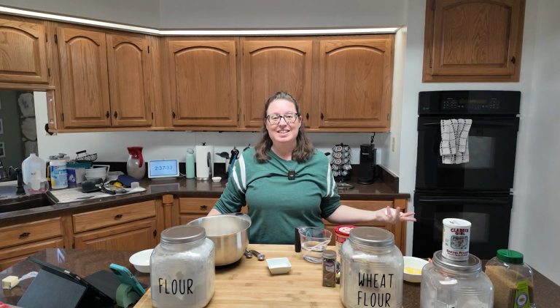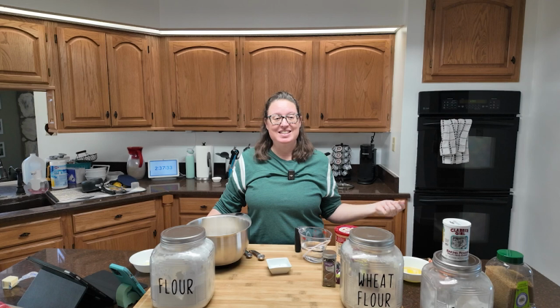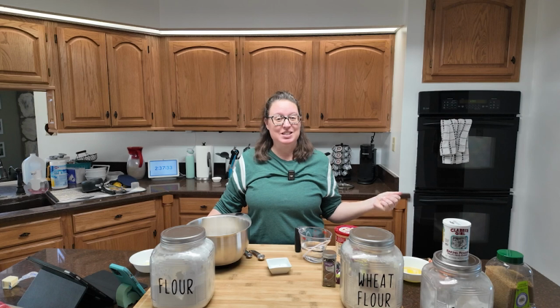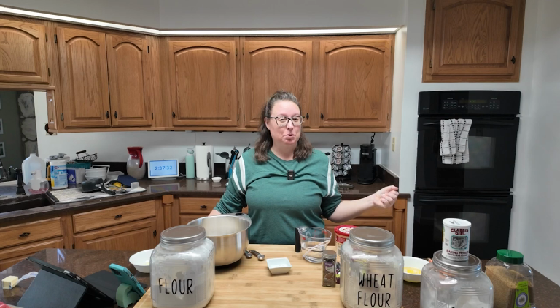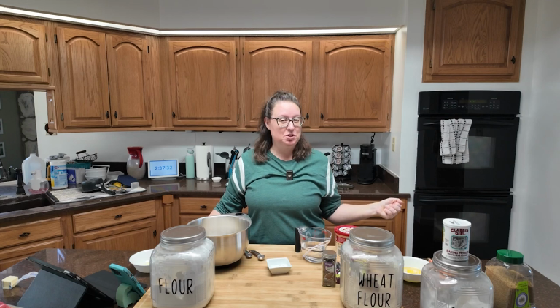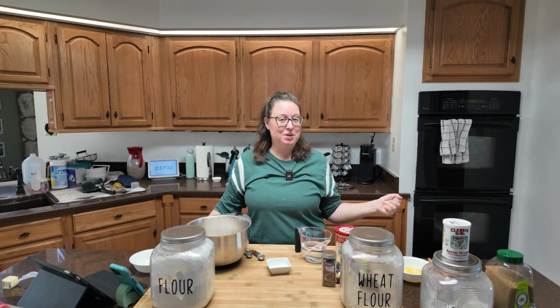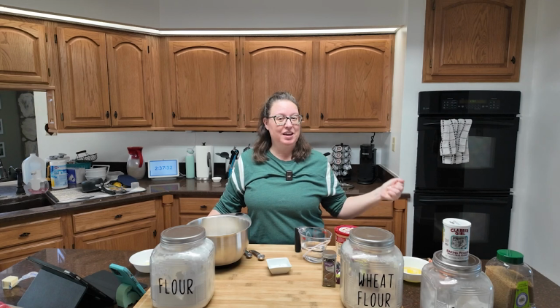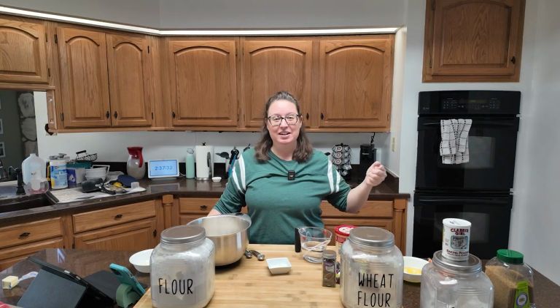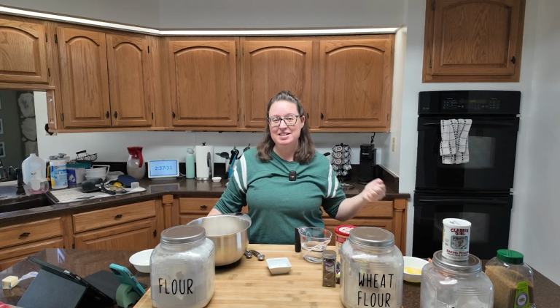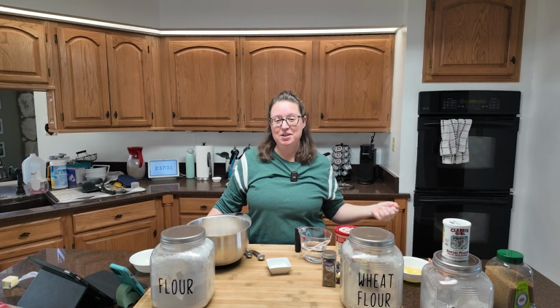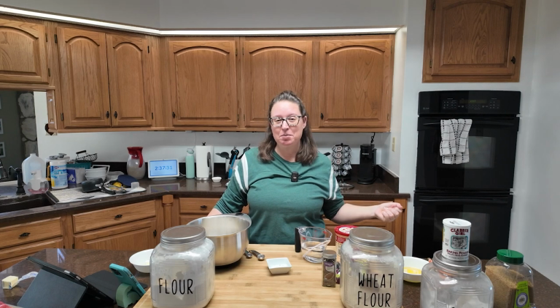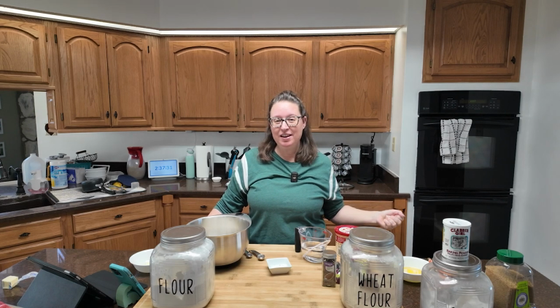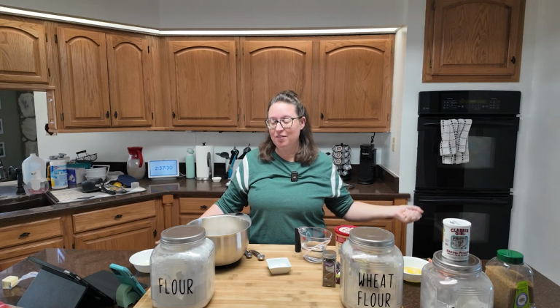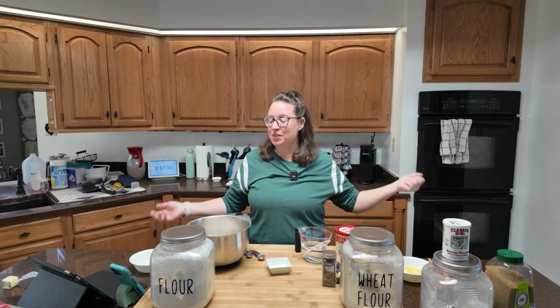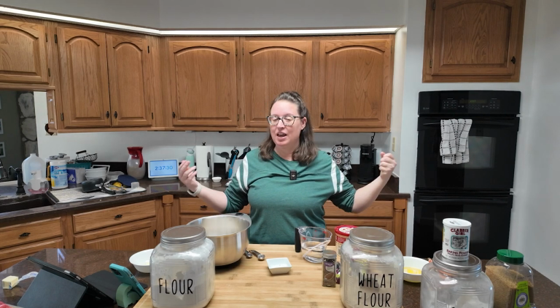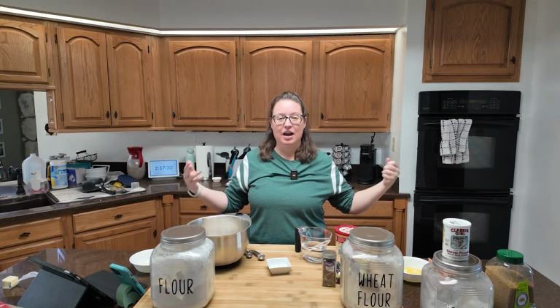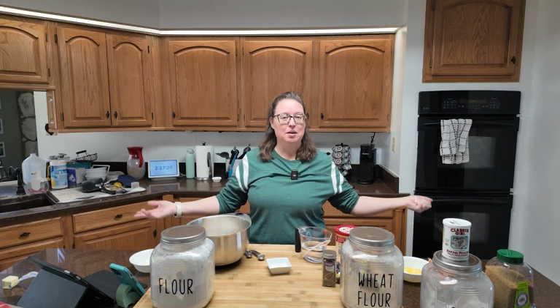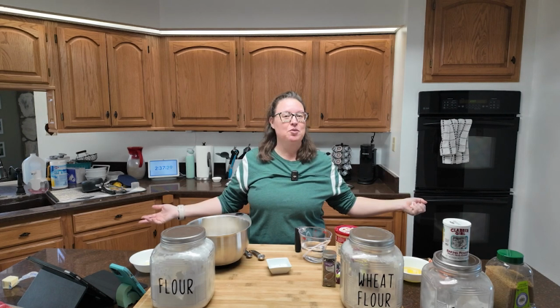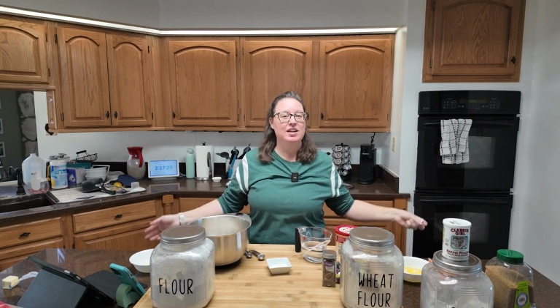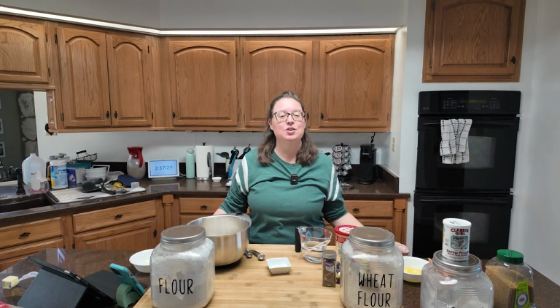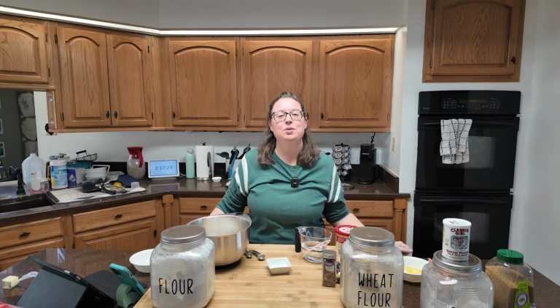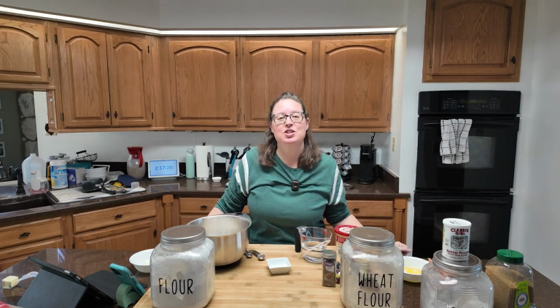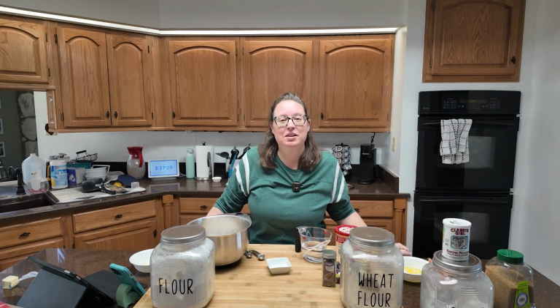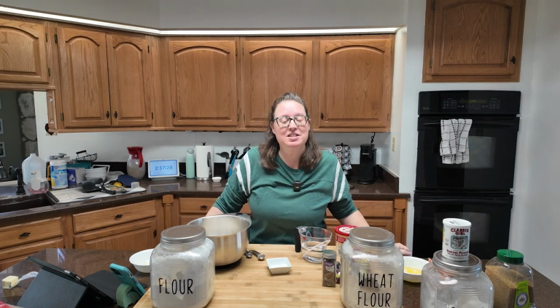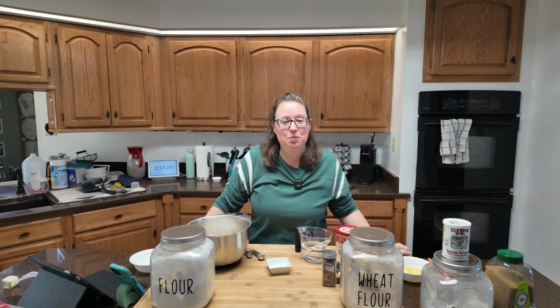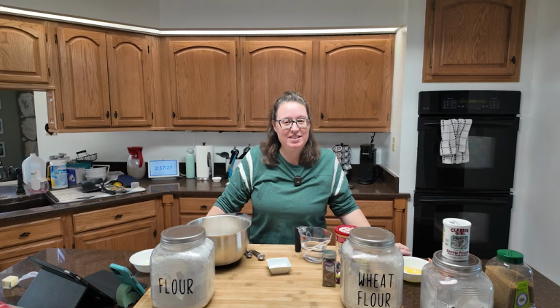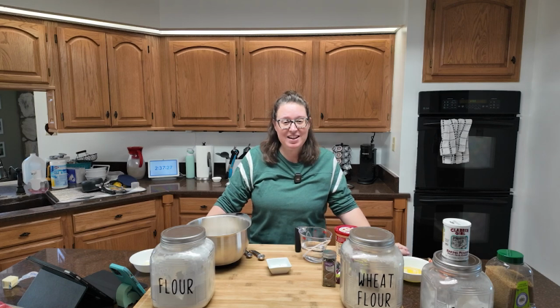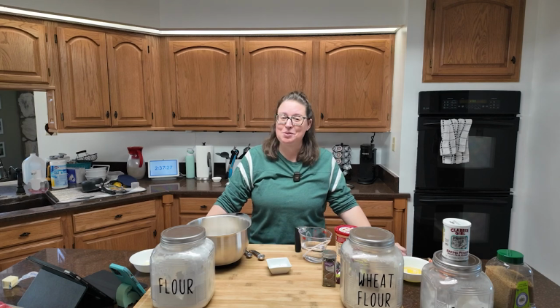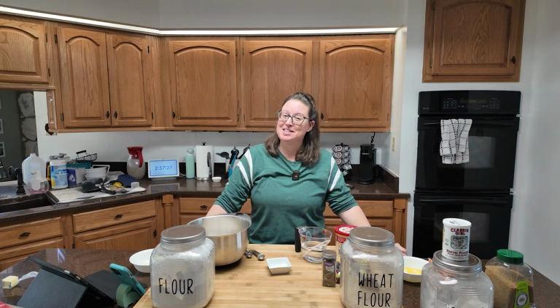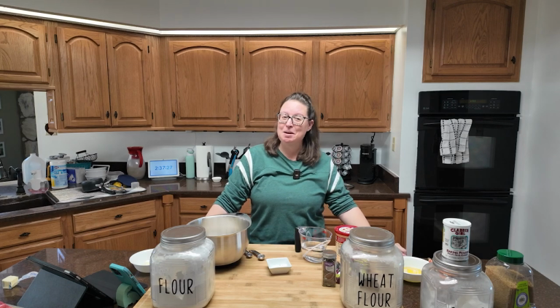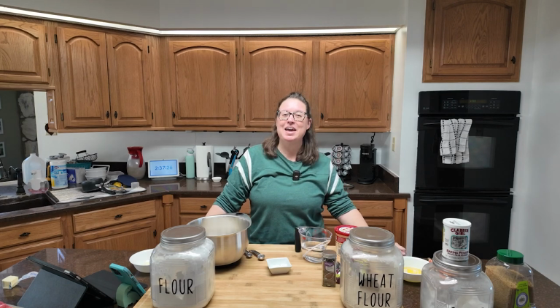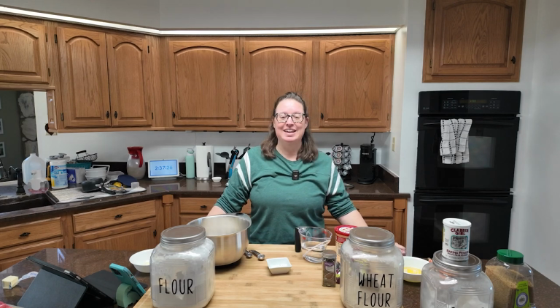This is supposed to be an easy recipe. I provided you with the shopping list on Wednesday, so let's get baking.